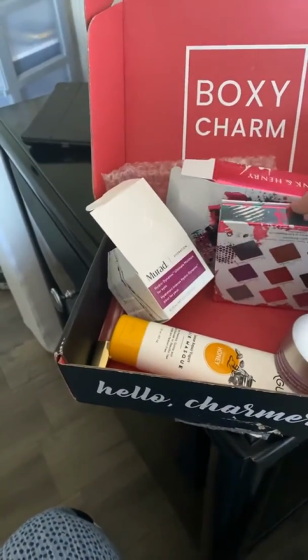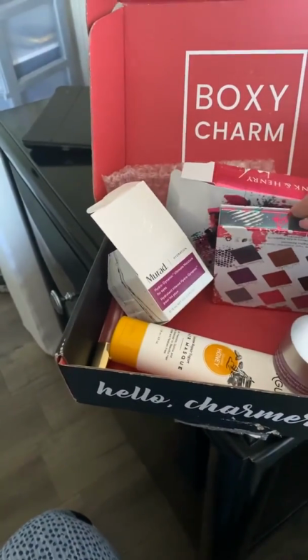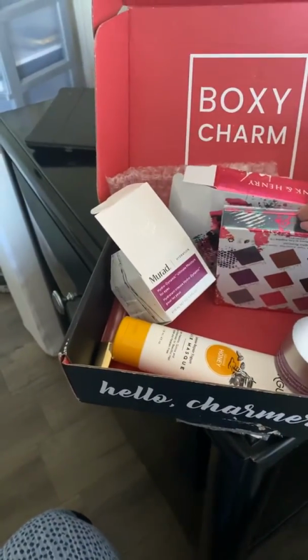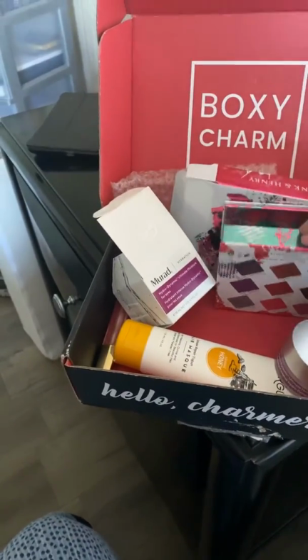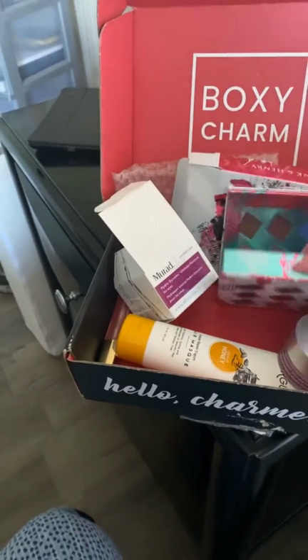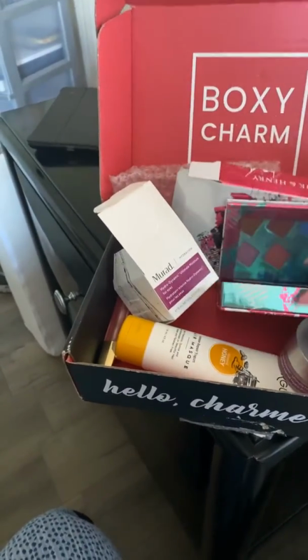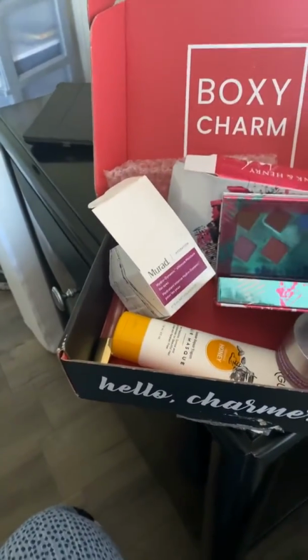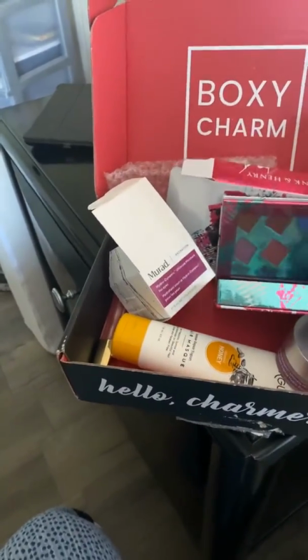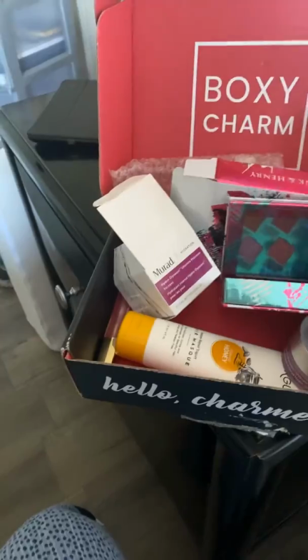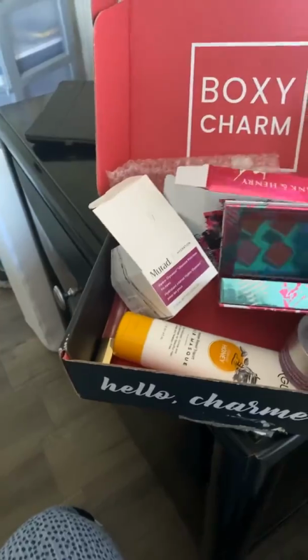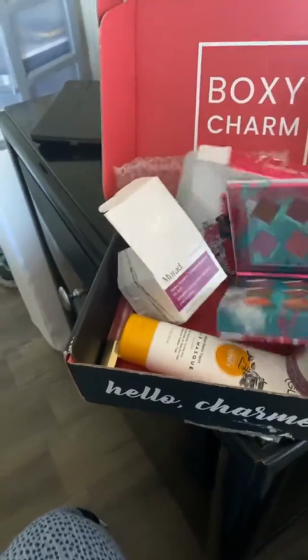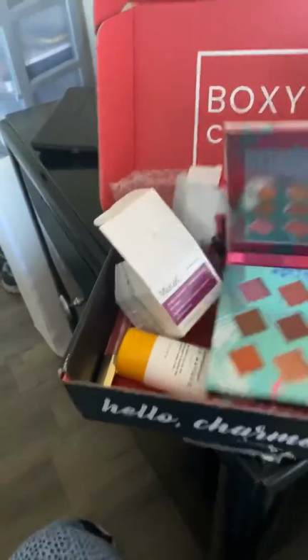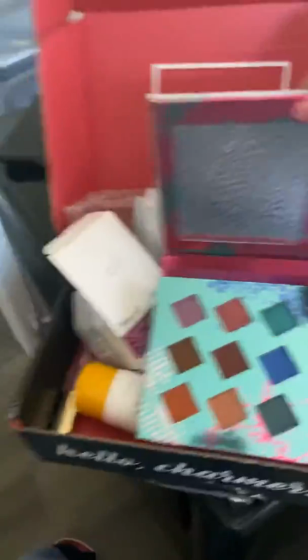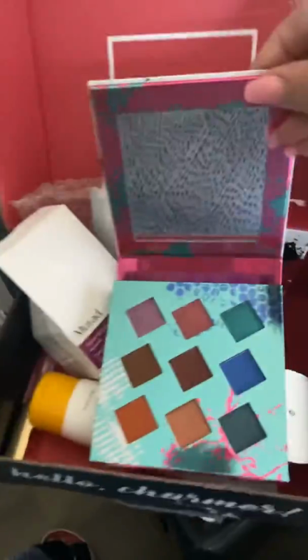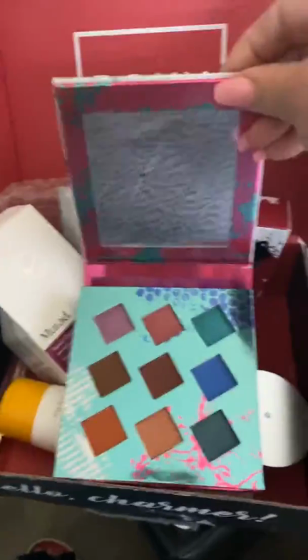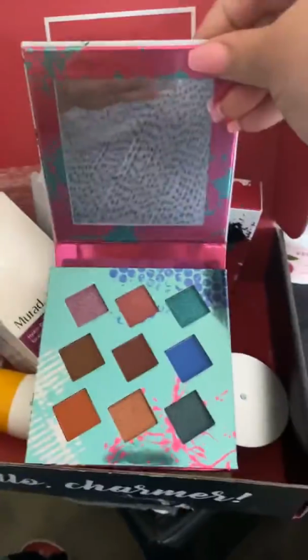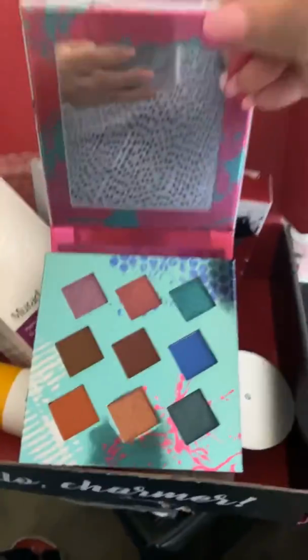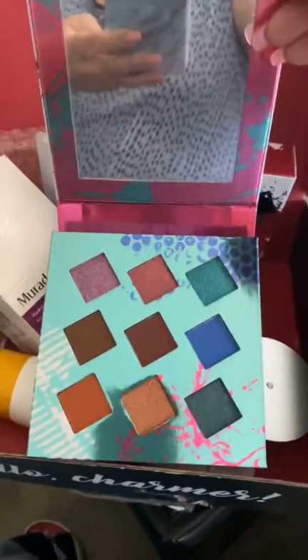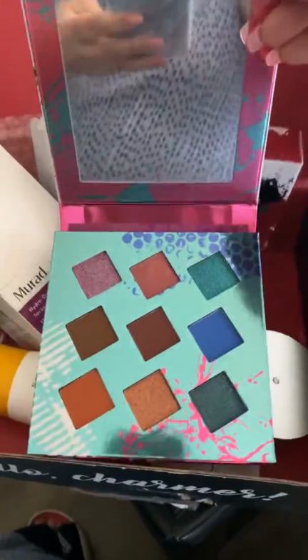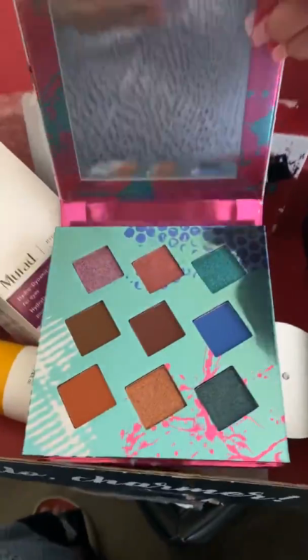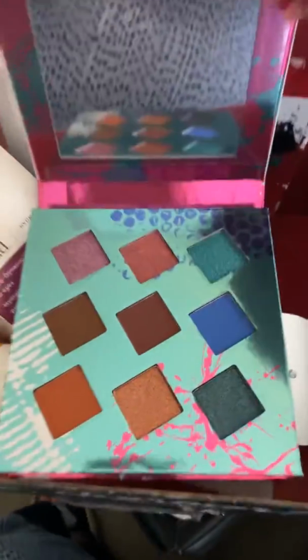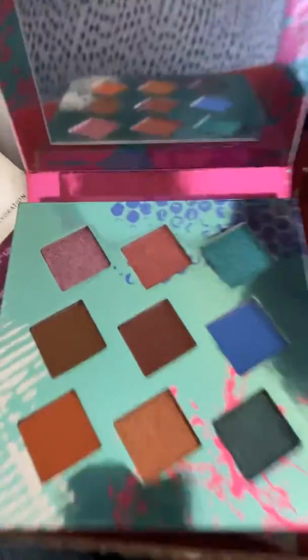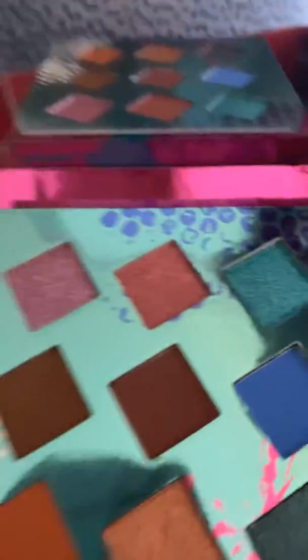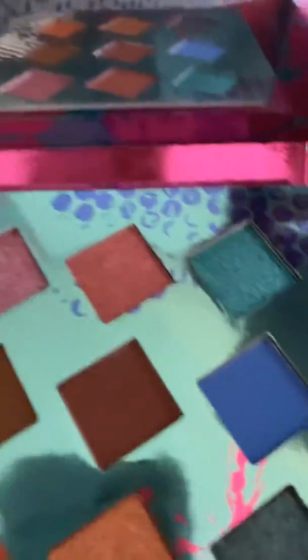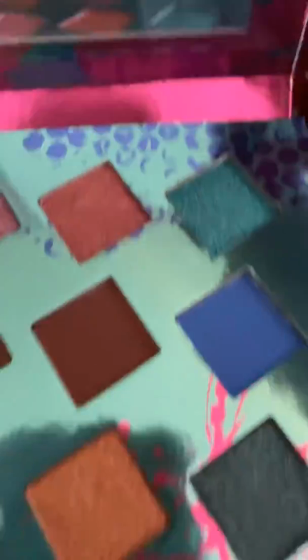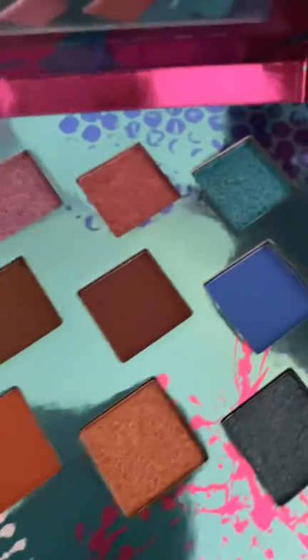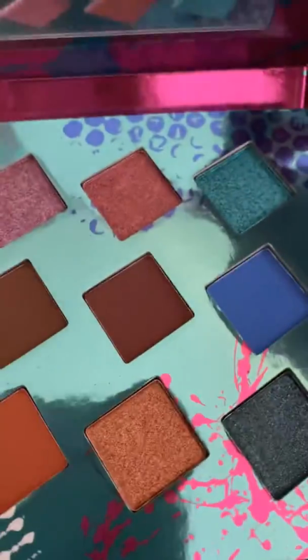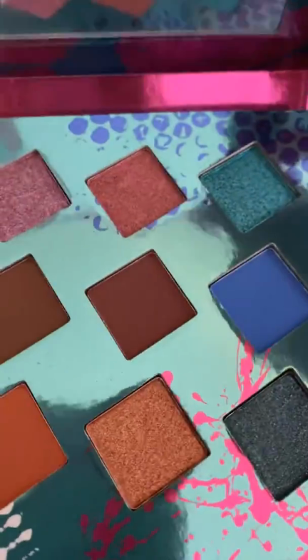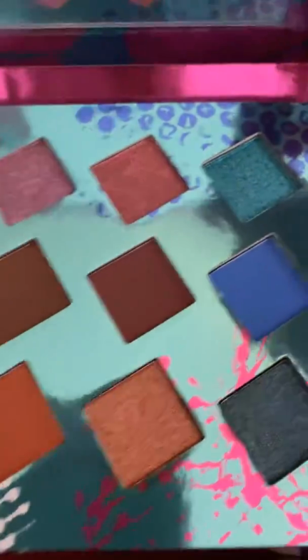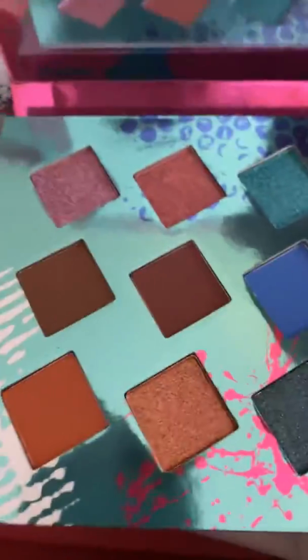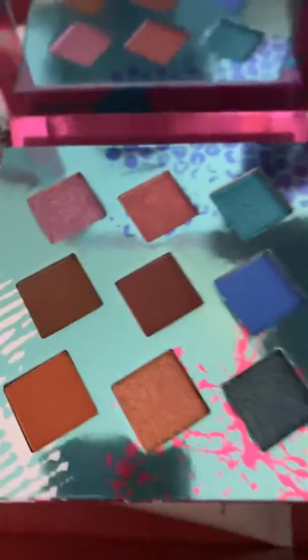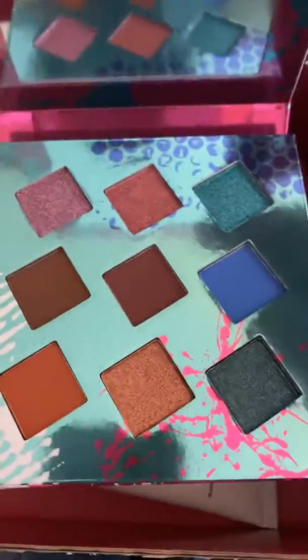They're beautiful, beautiful colors — look at that! And it comes with a mirror. Those are the colors — very beautiful.